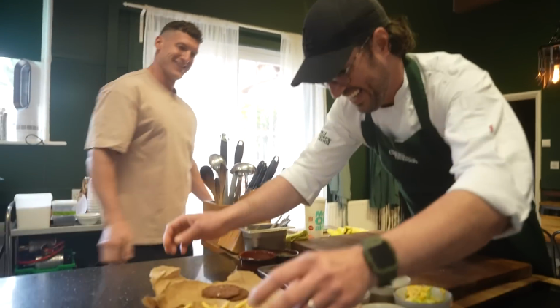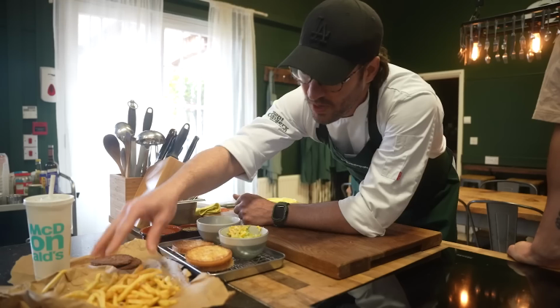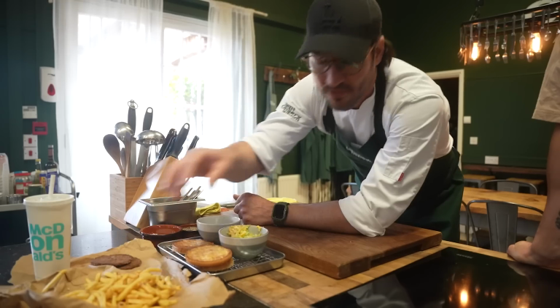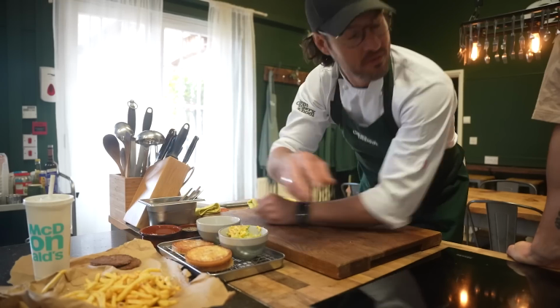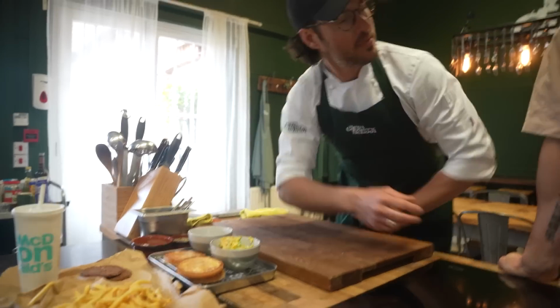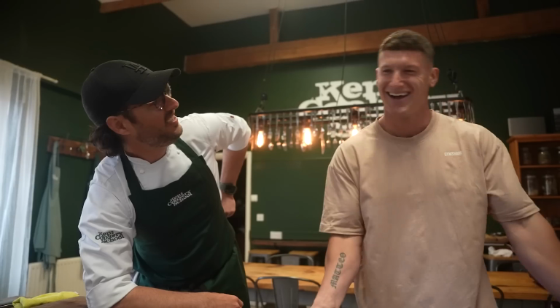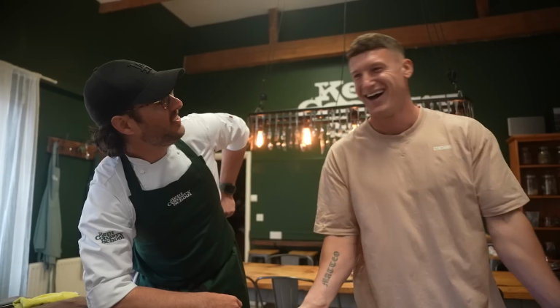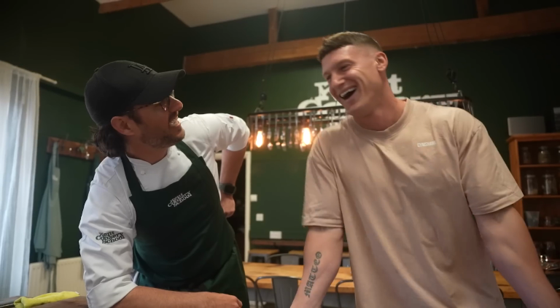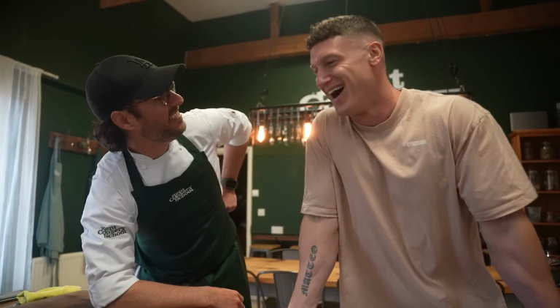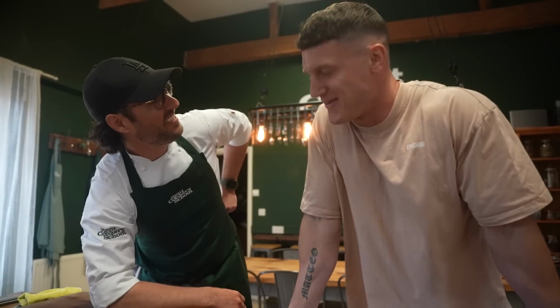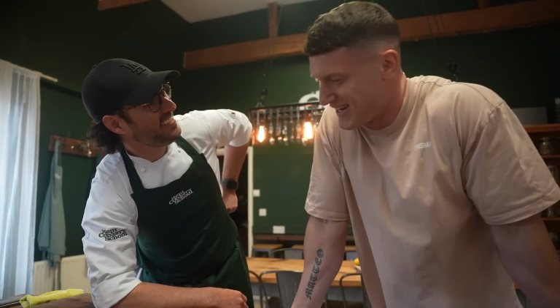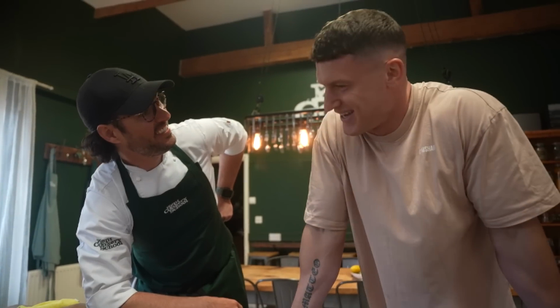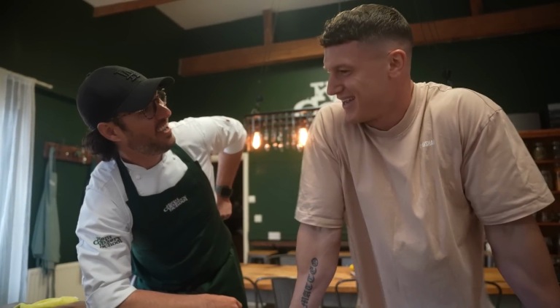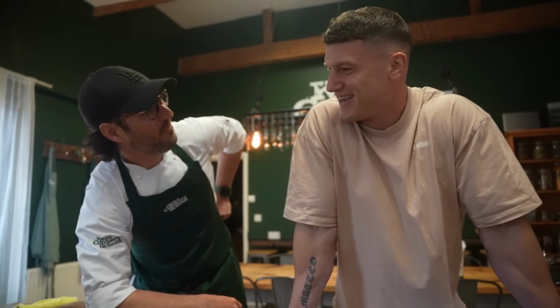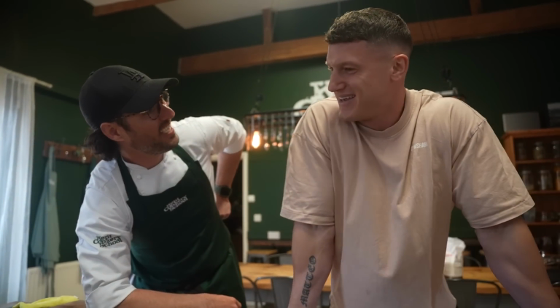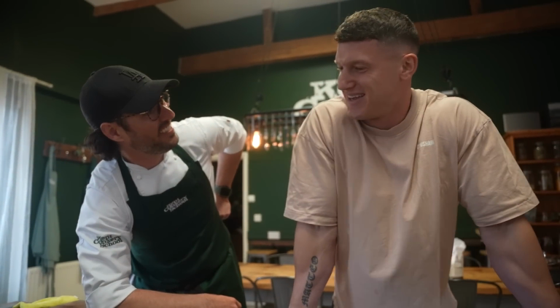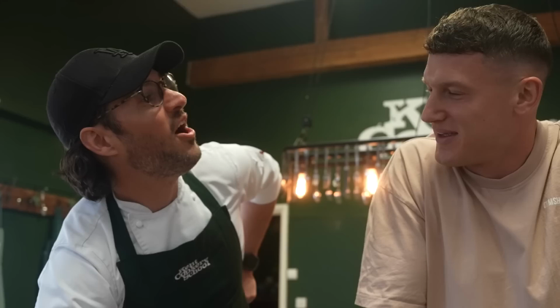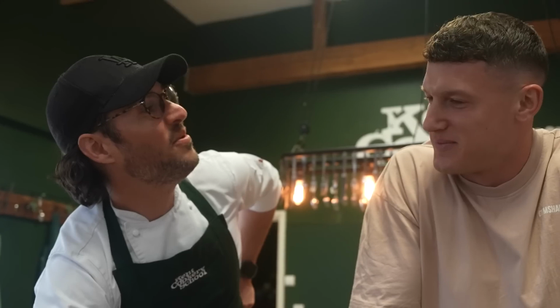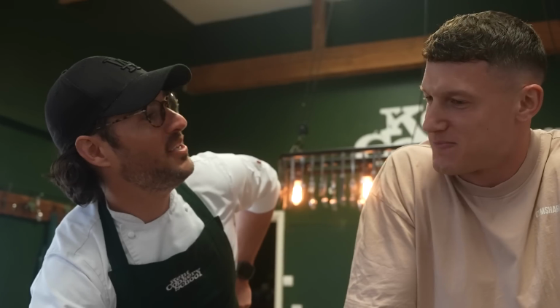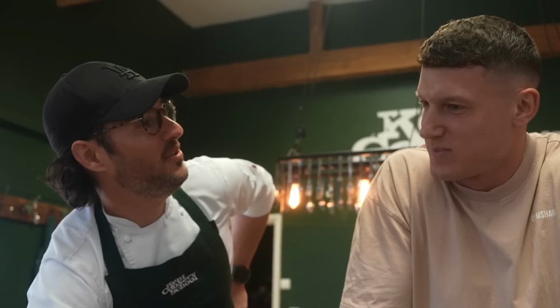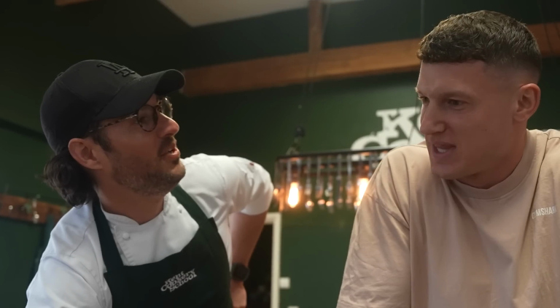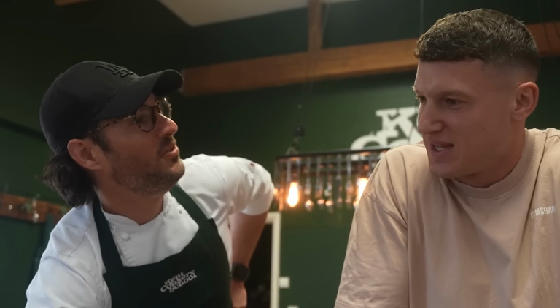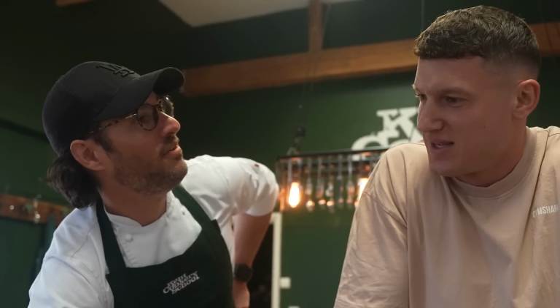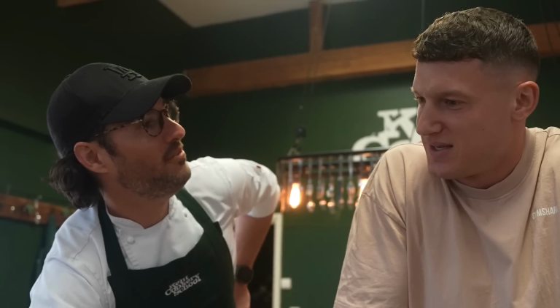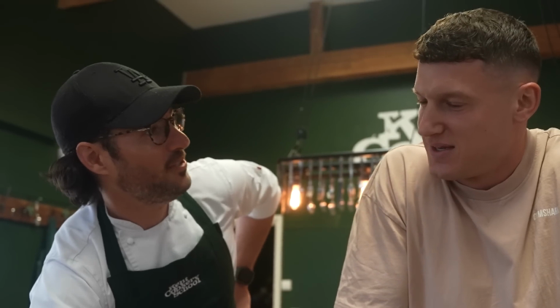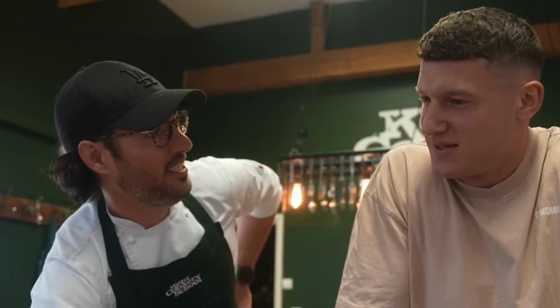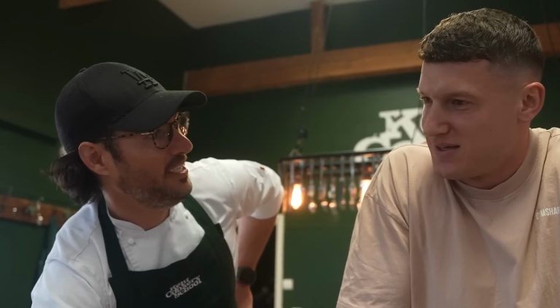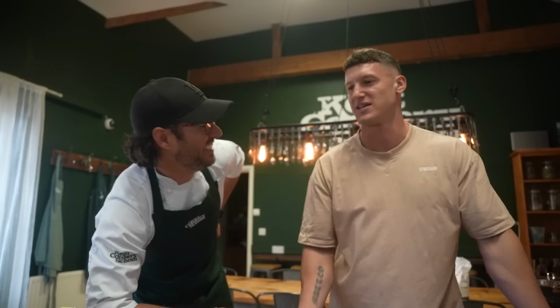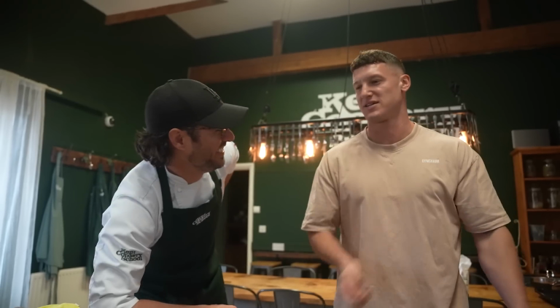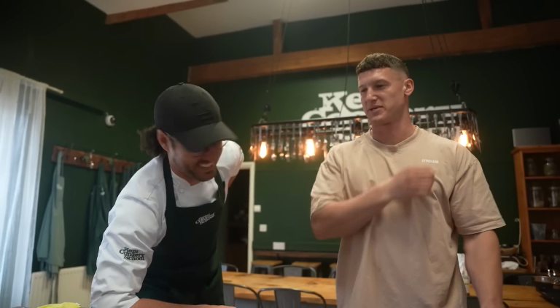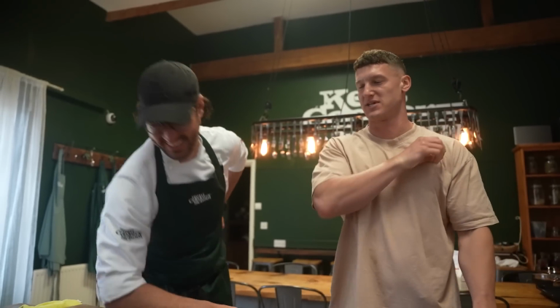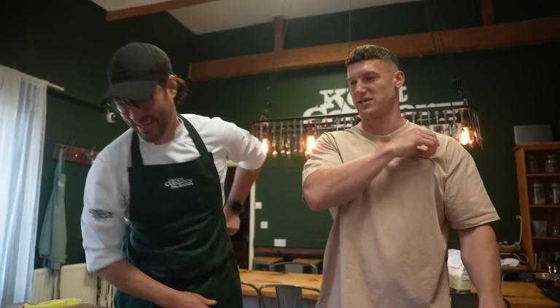Where are you from? You're Italian, aren't you? Half Italian, yeah. Half Italian — I'm going to make you your favourite gnocchi. Sick, I'm excited!